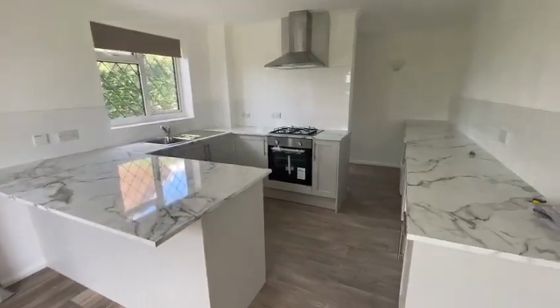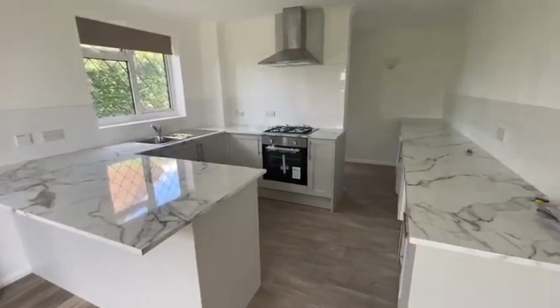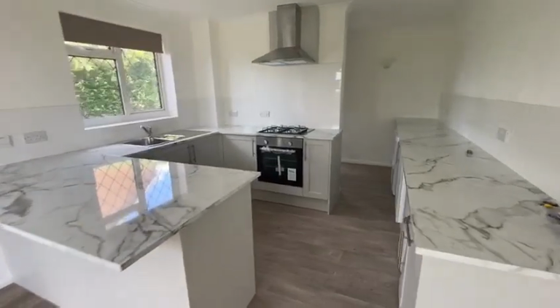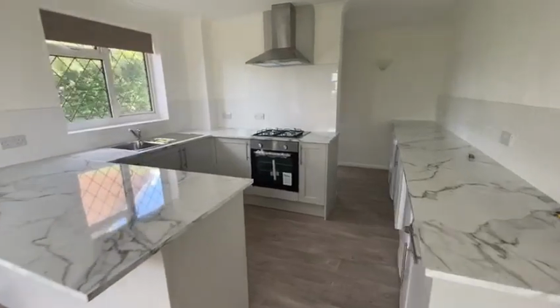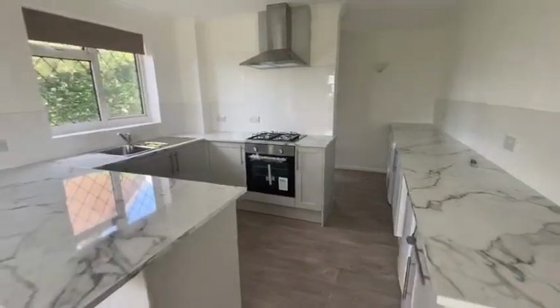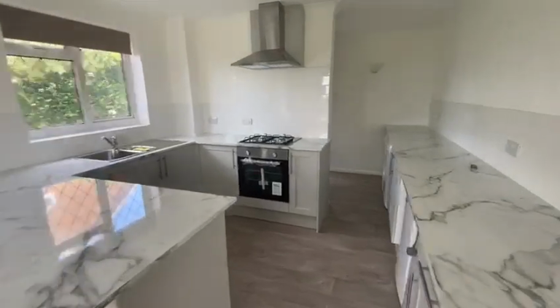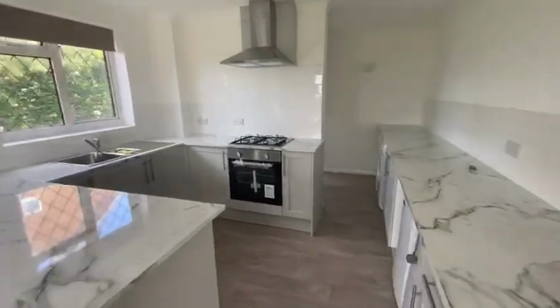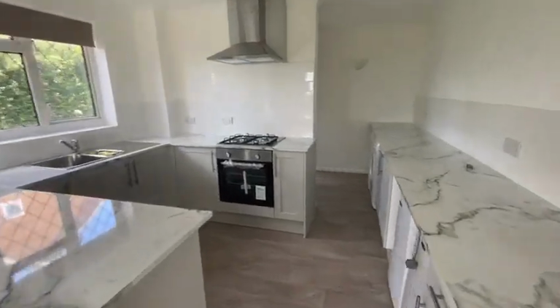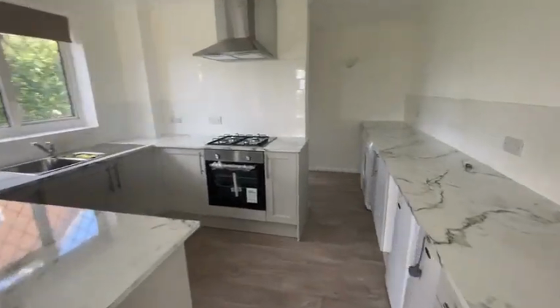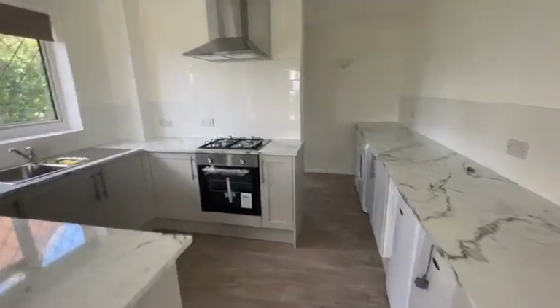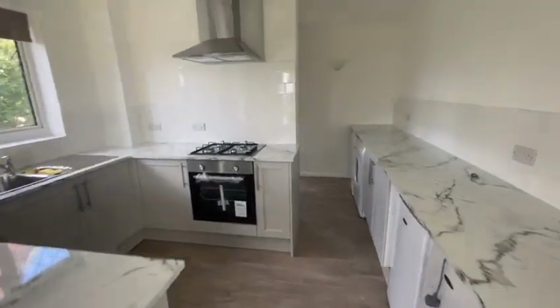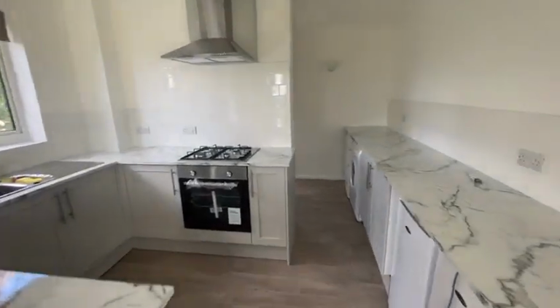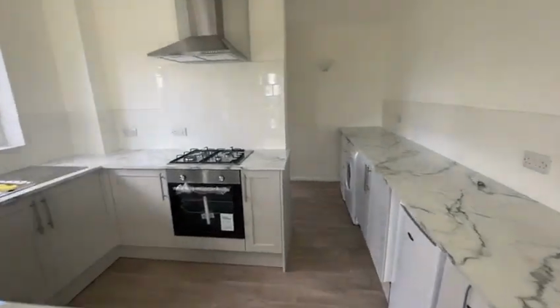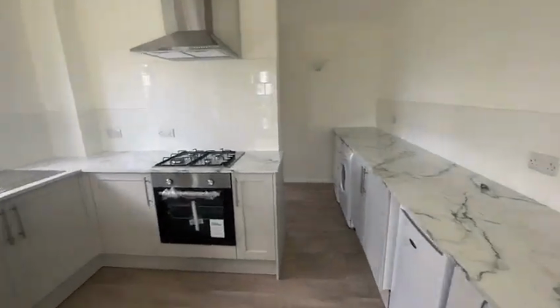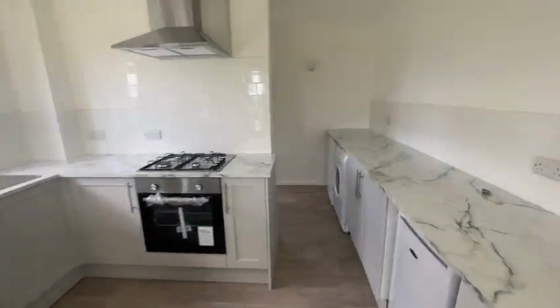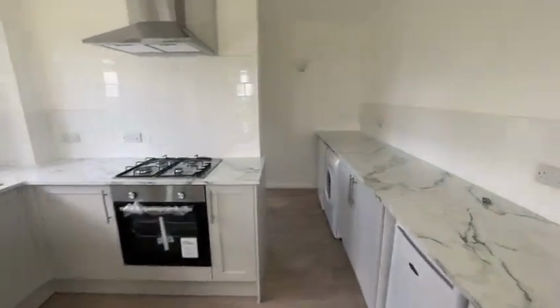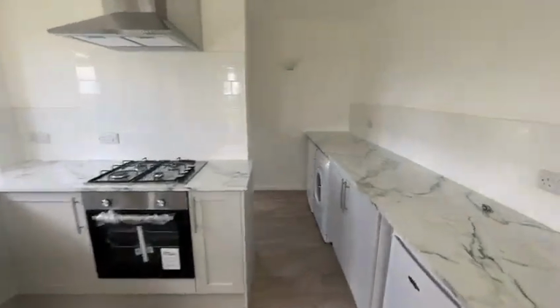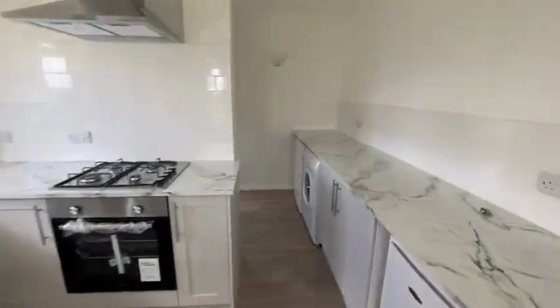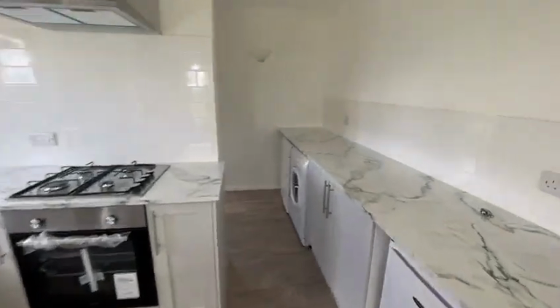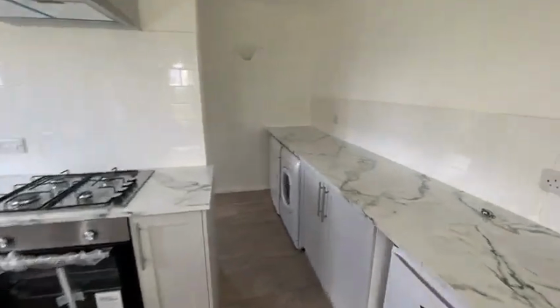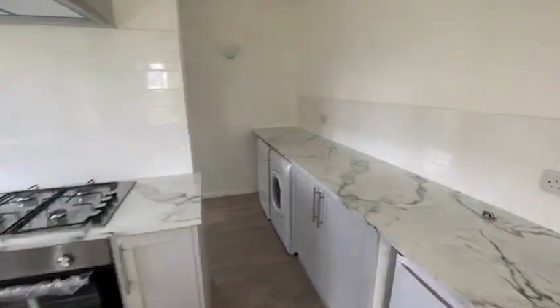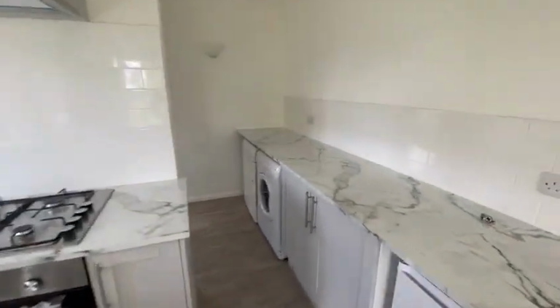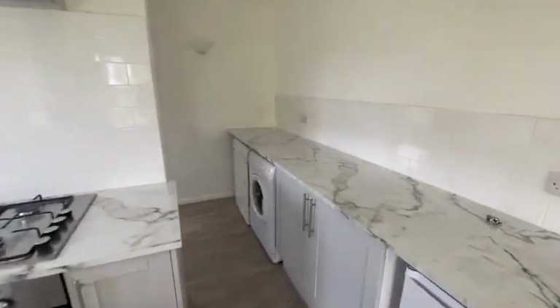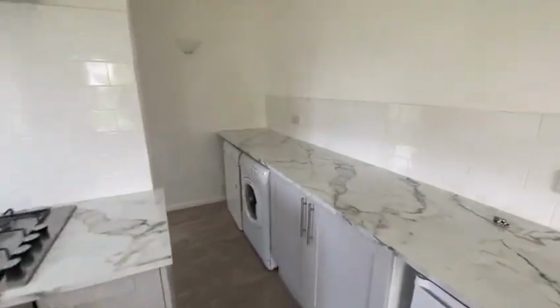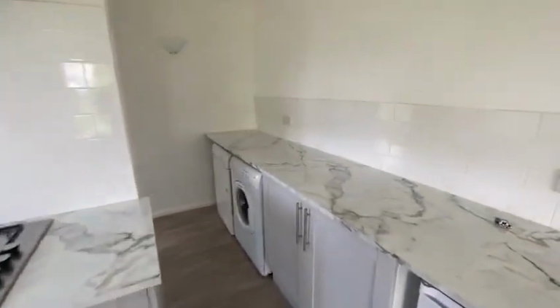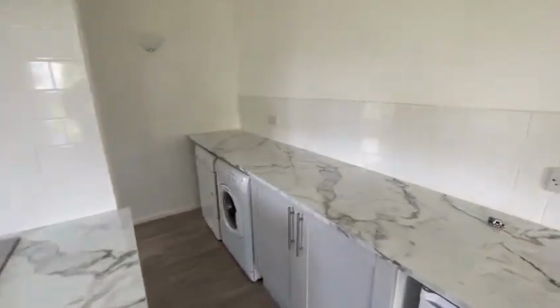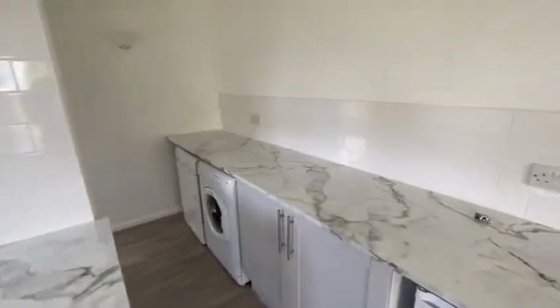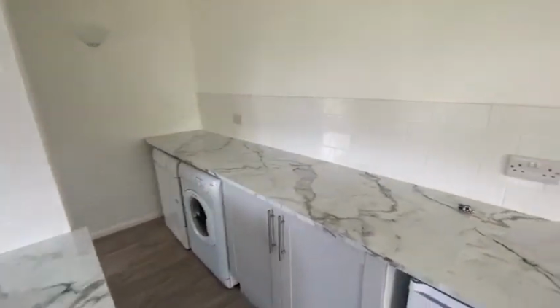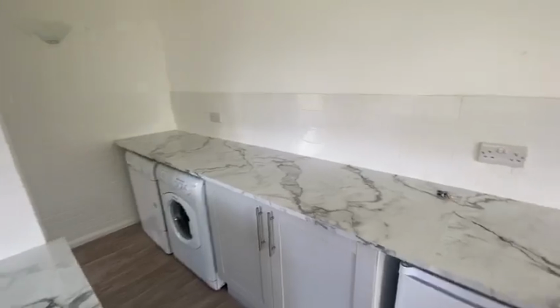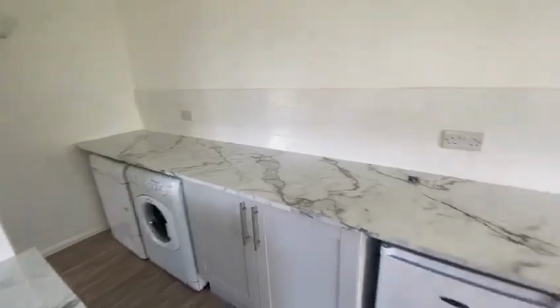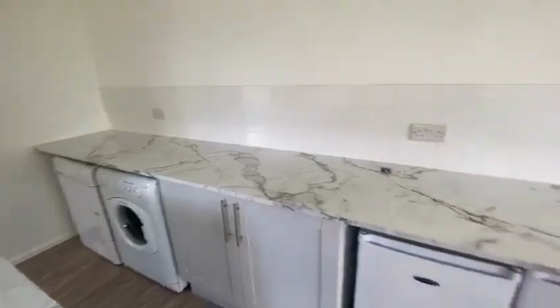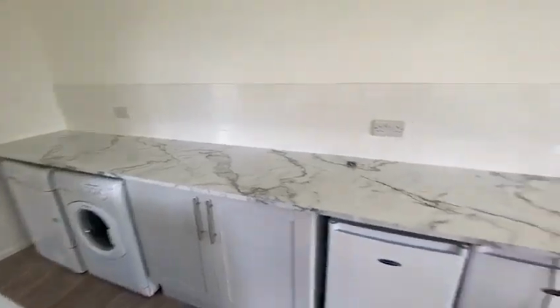Newly fitted kitchen with built-in oven and hob, and utility area.